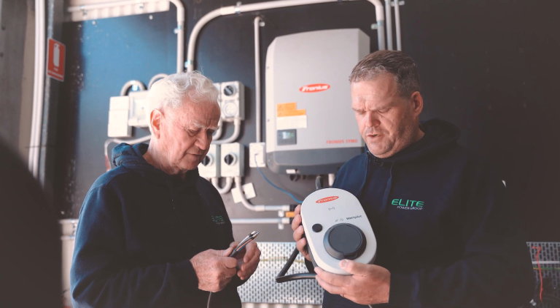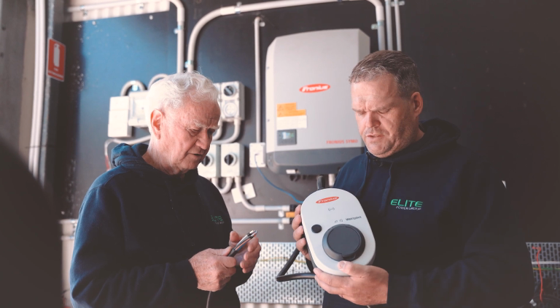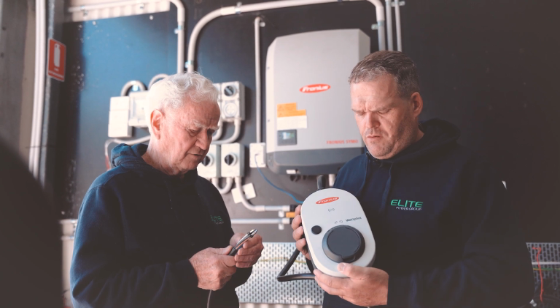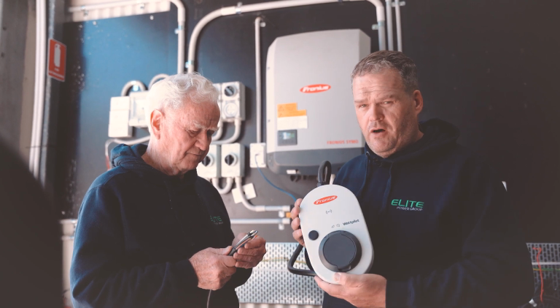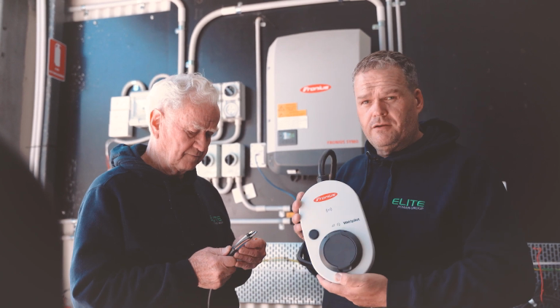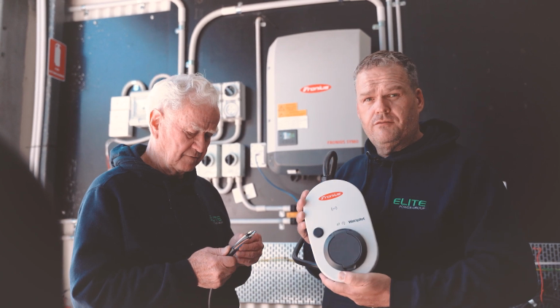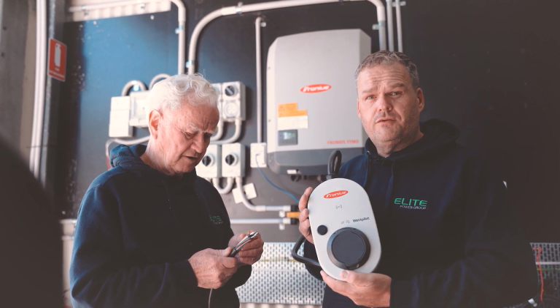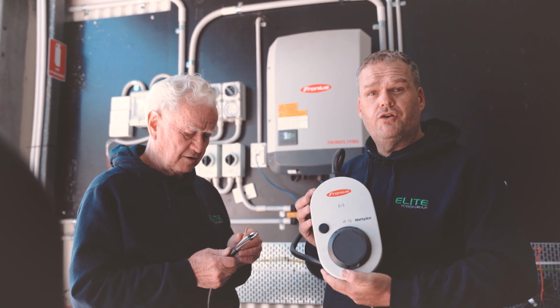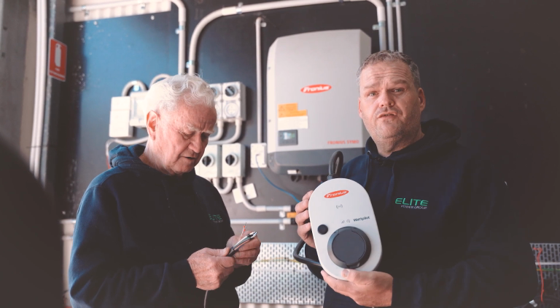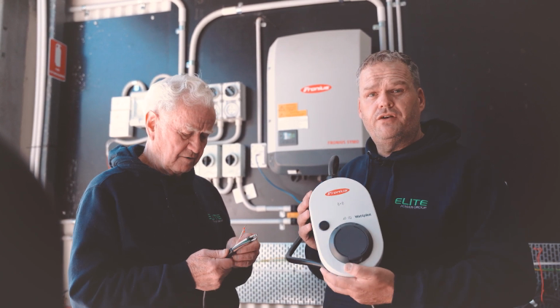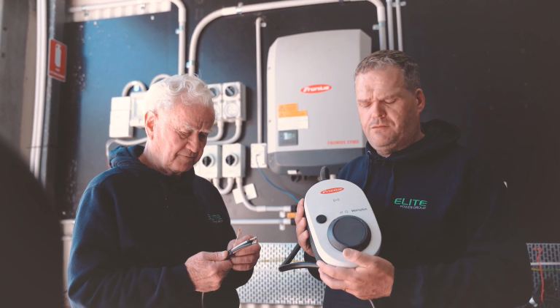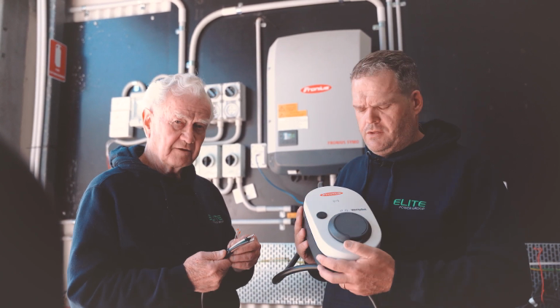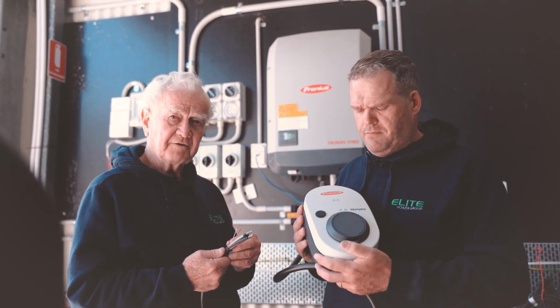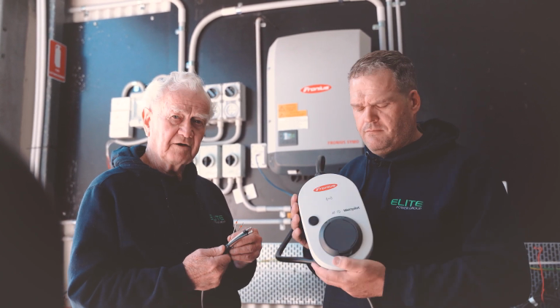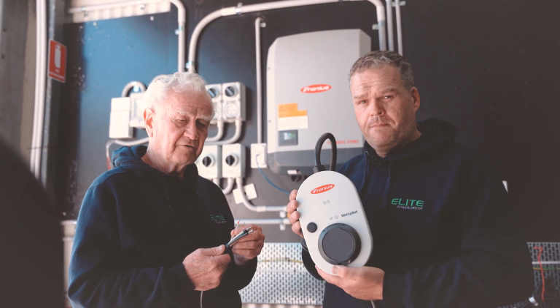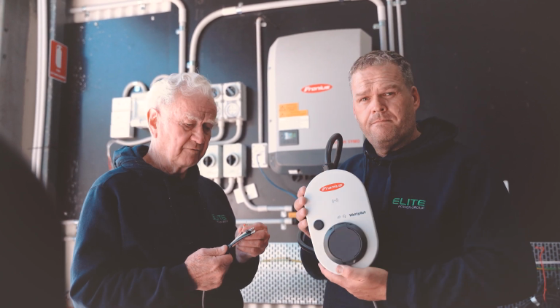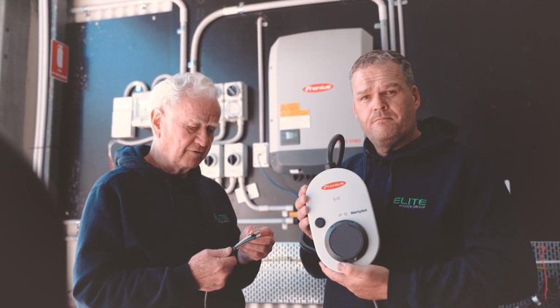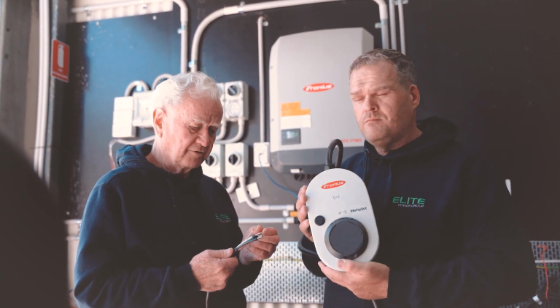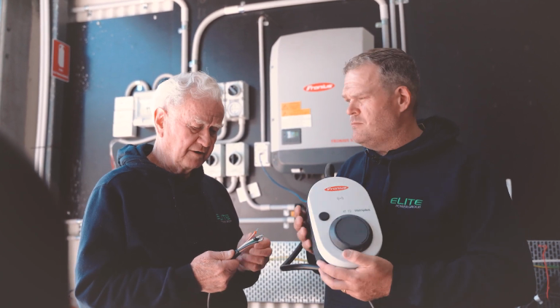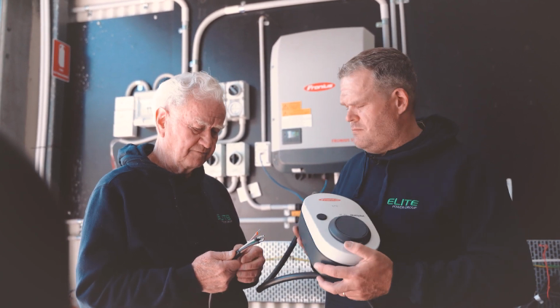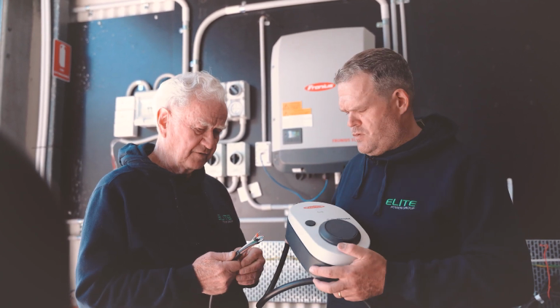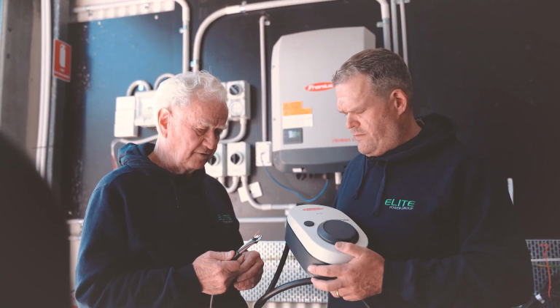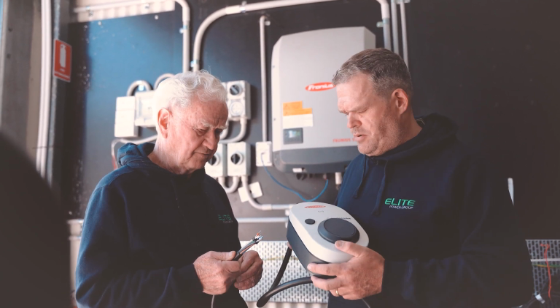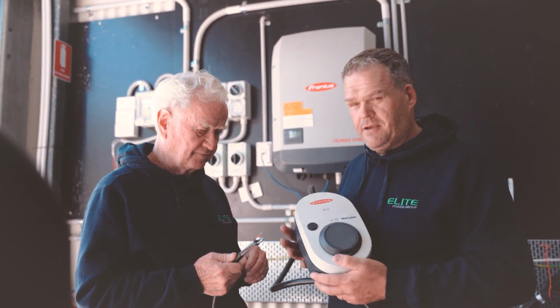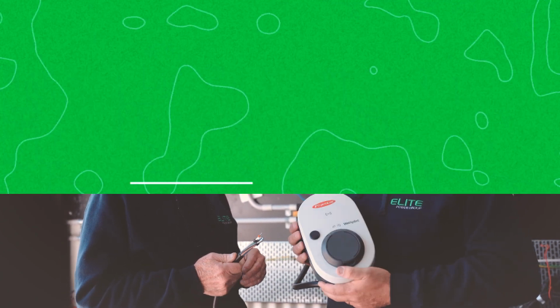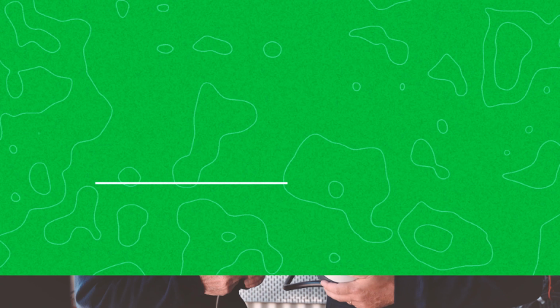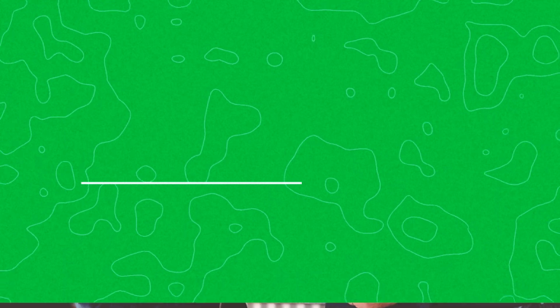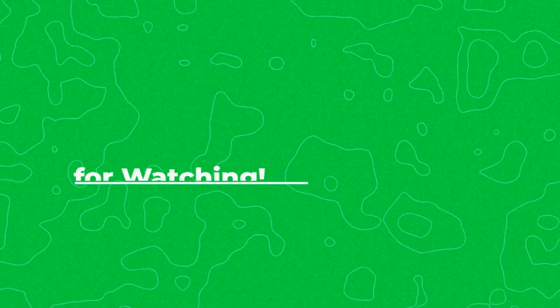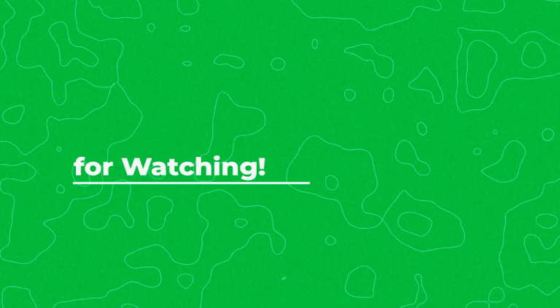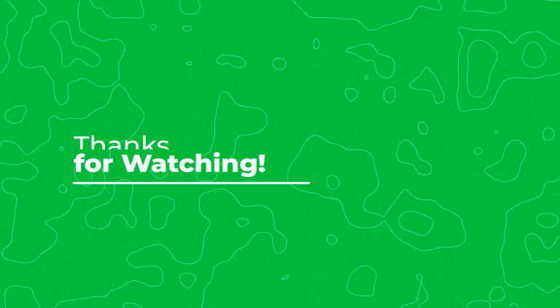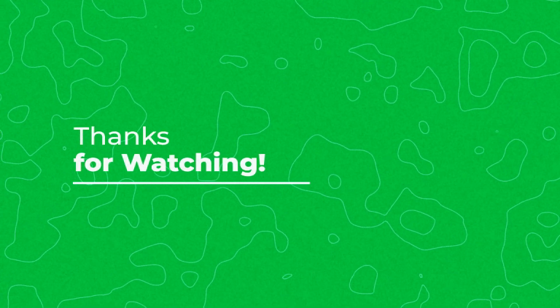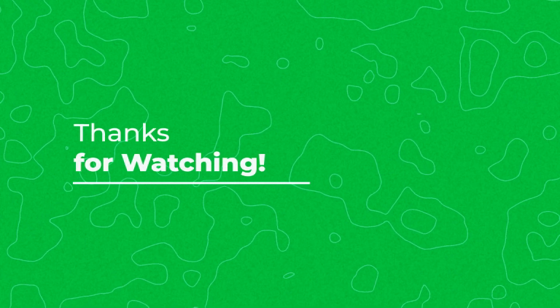Fronius Wattpilot — good on you, Fronius. Very well done. We'll have a play. Thanks for watching.